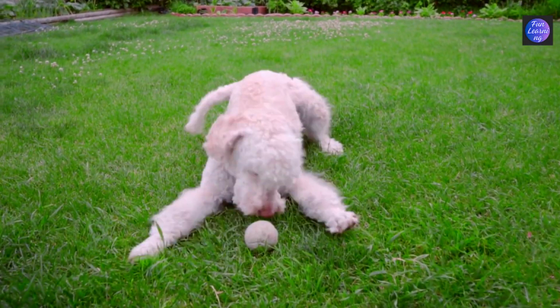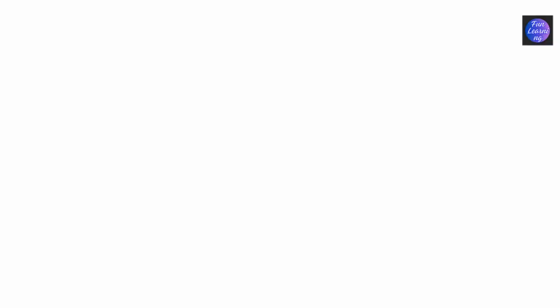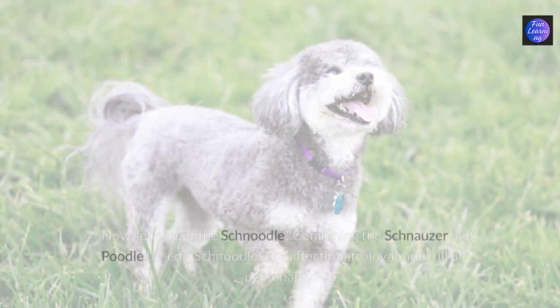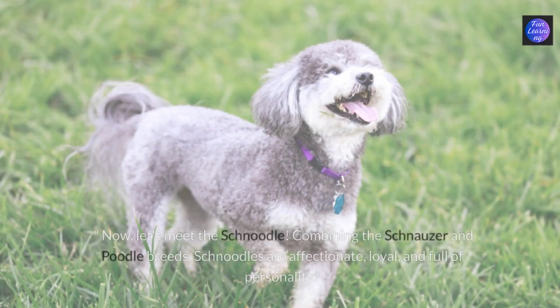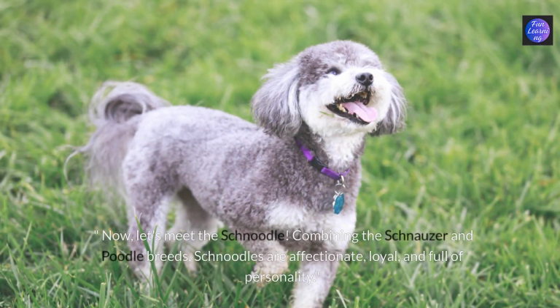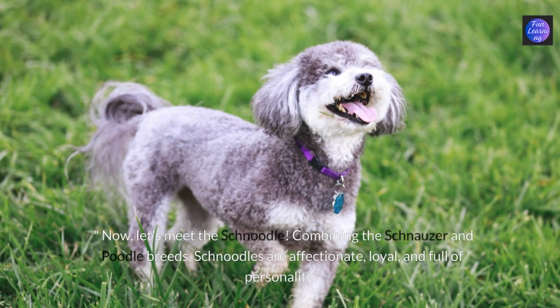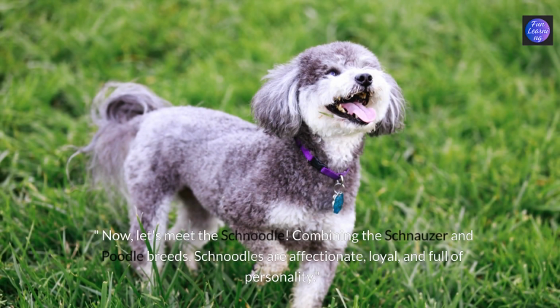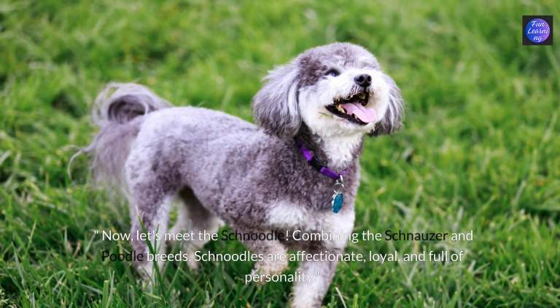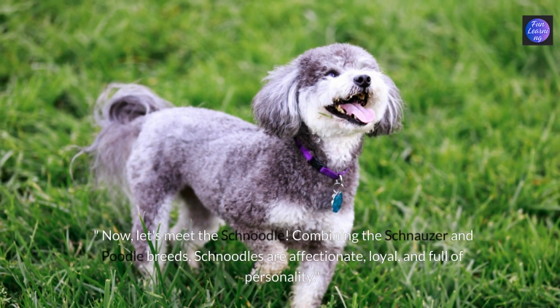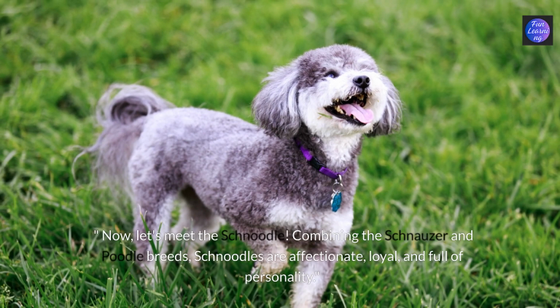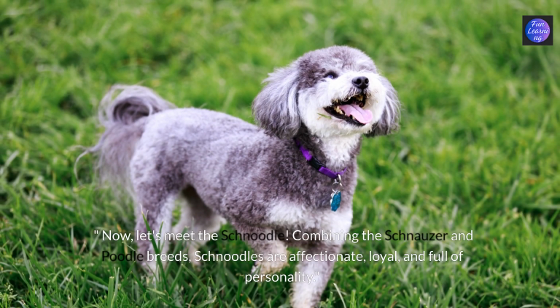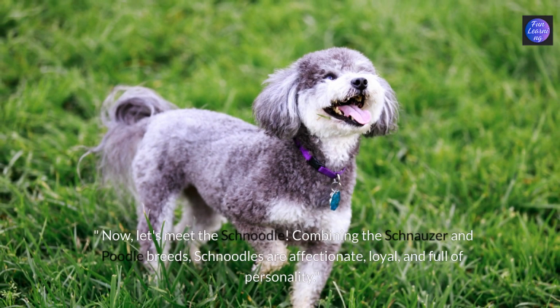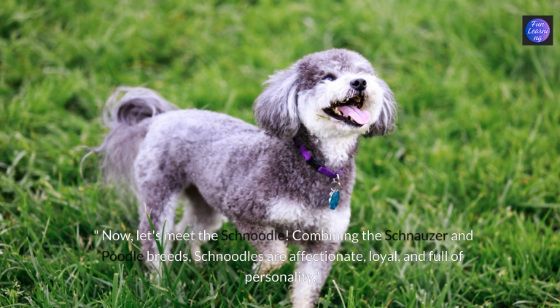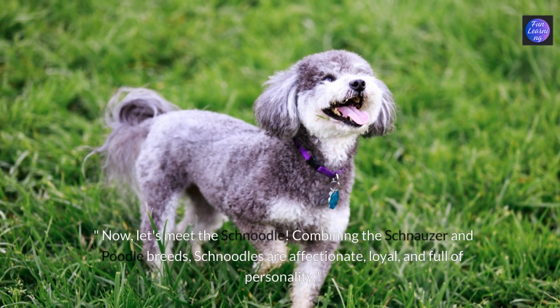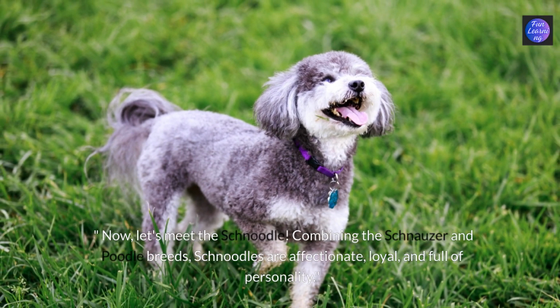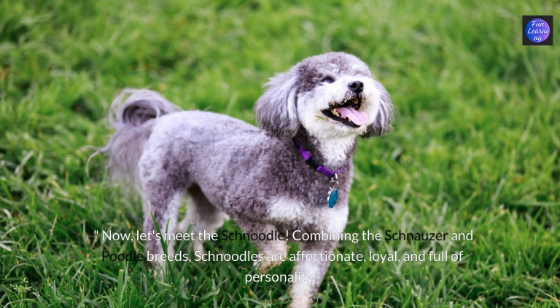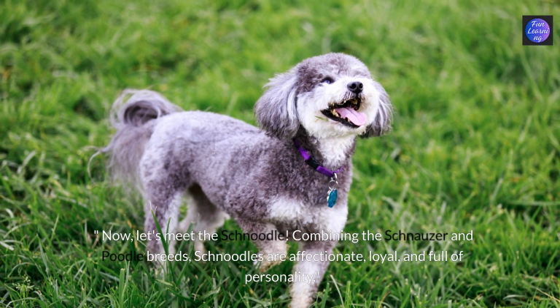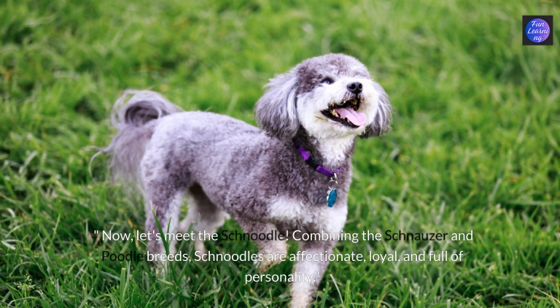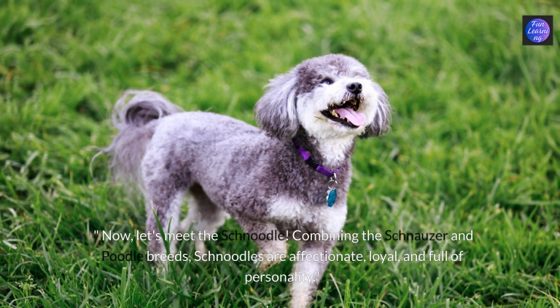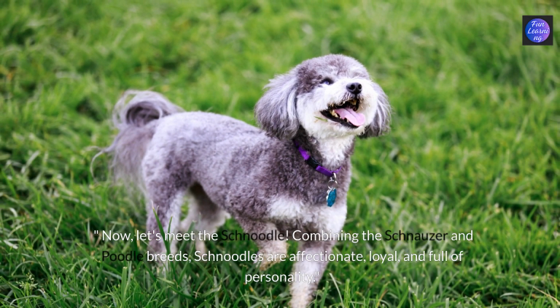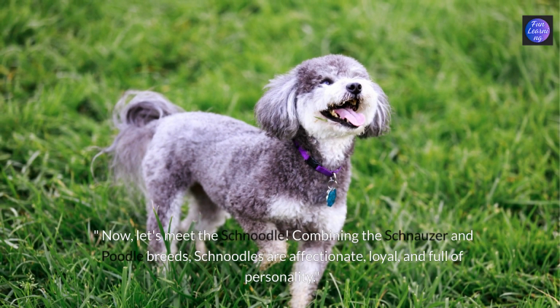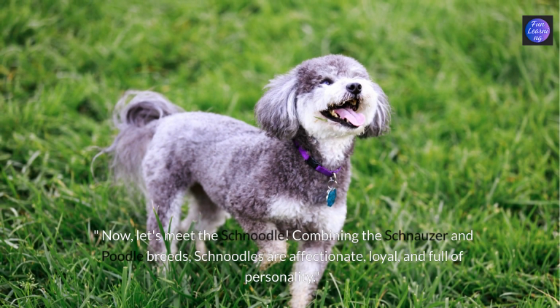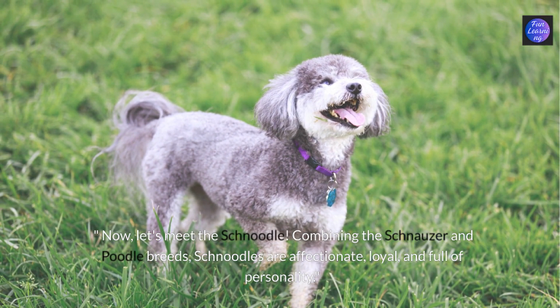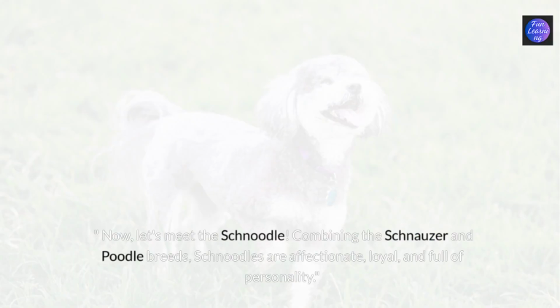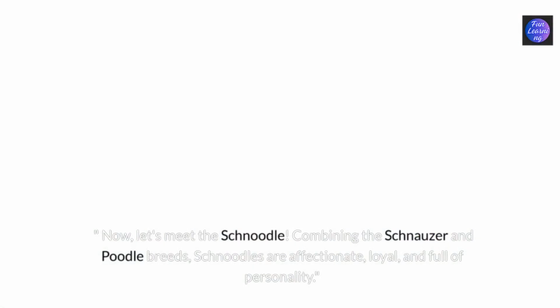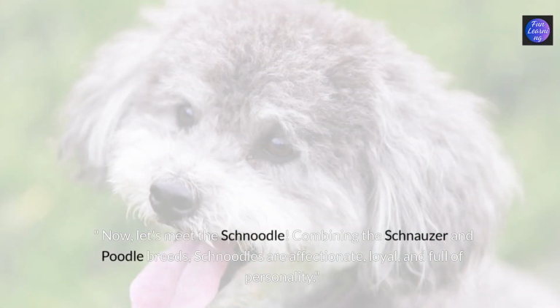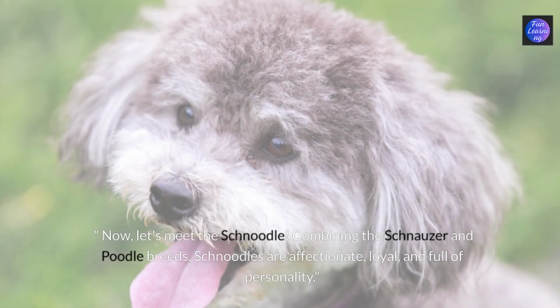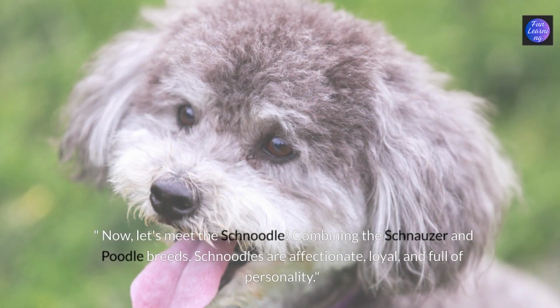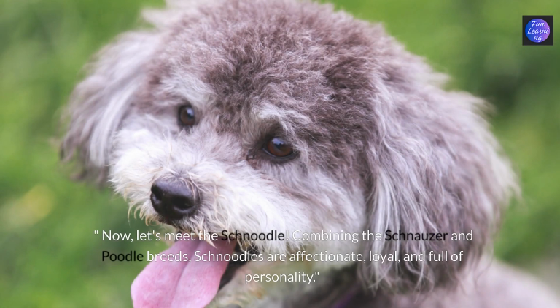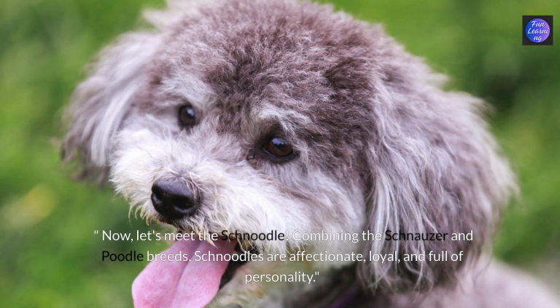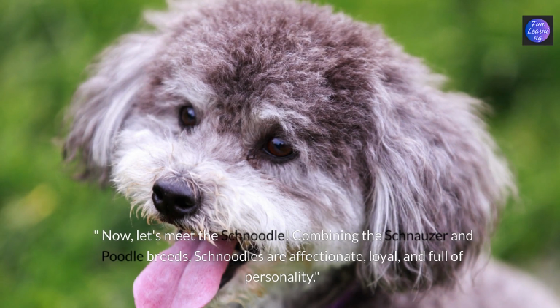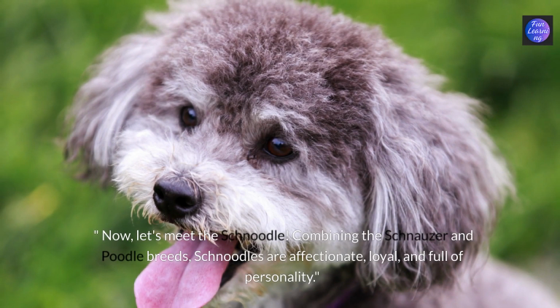Now let's meet the schnoodle. Combining the schnauzer and poodle breeds, schnoodles are affectionate, loyal and full of personality.